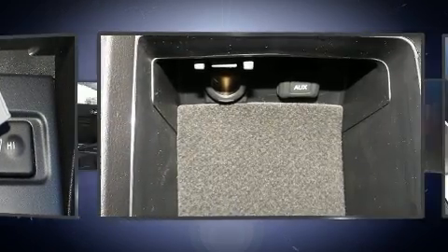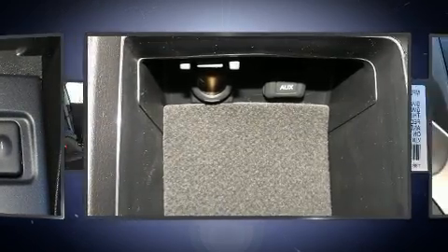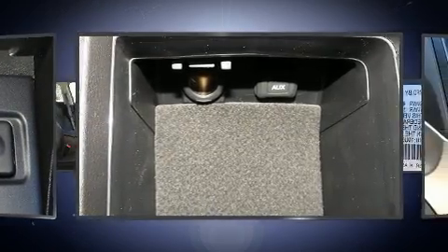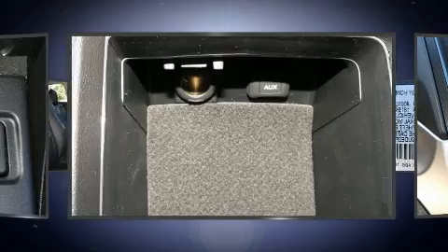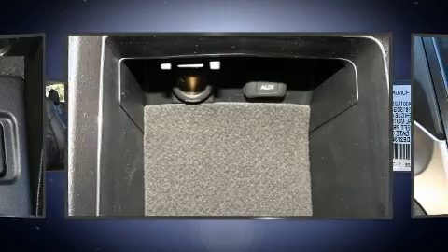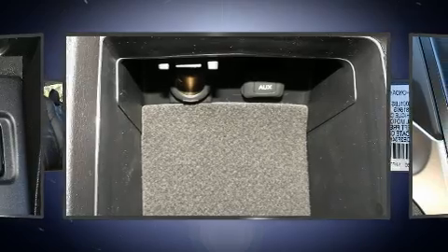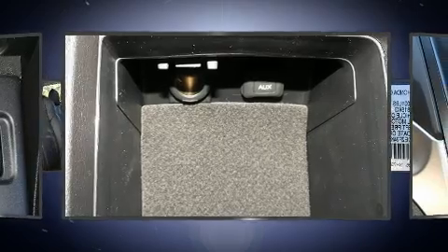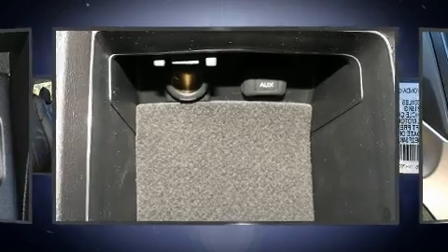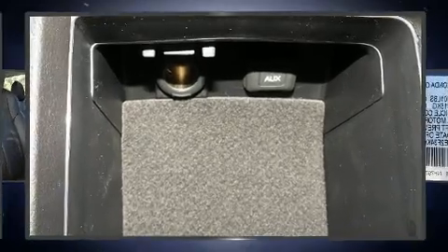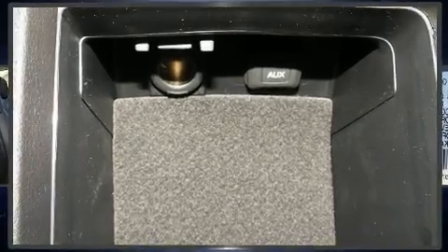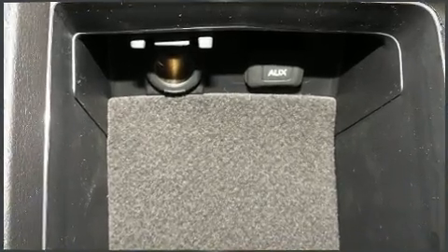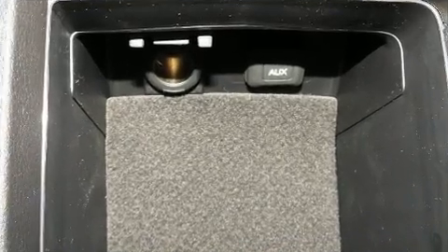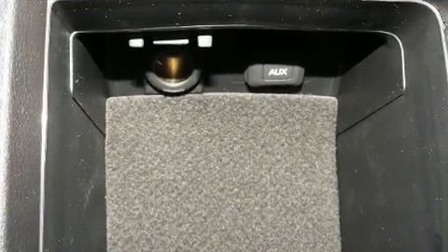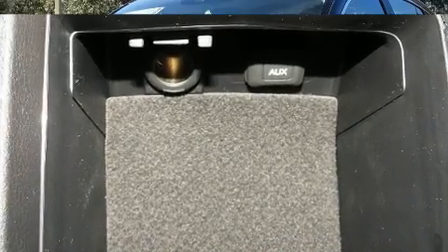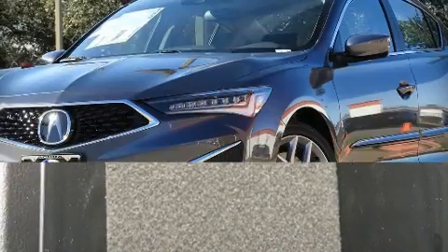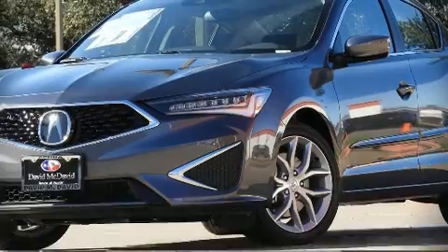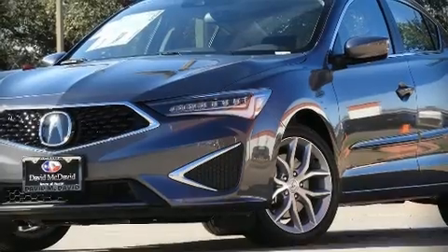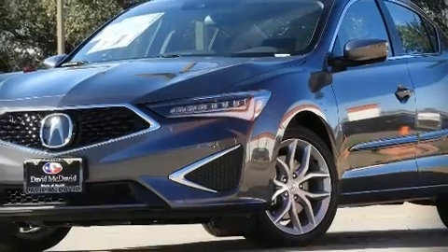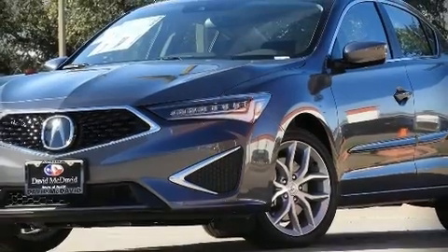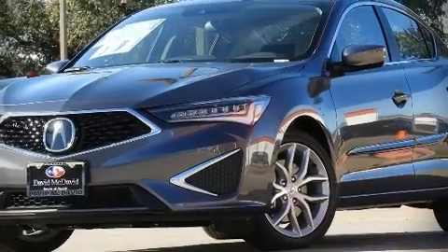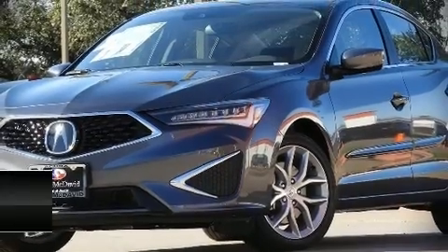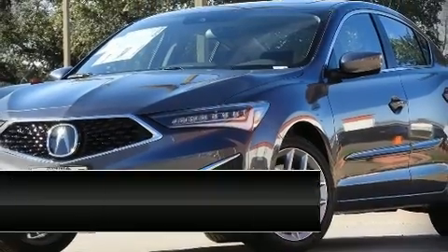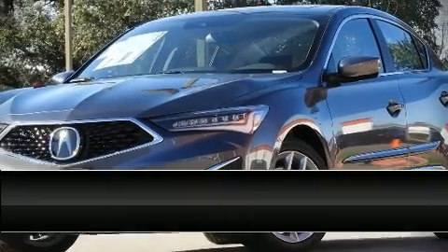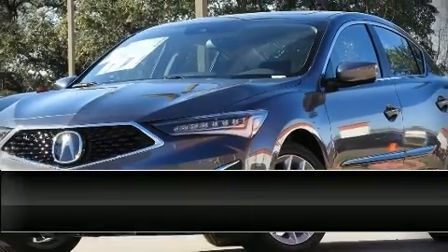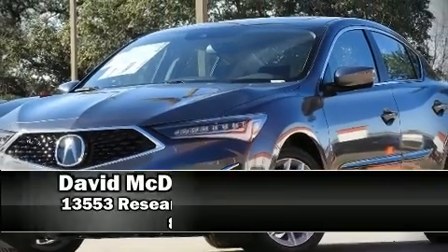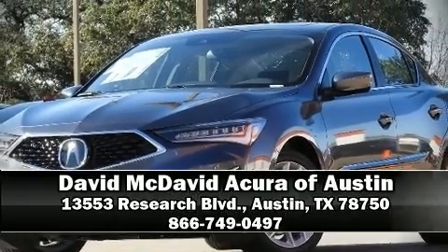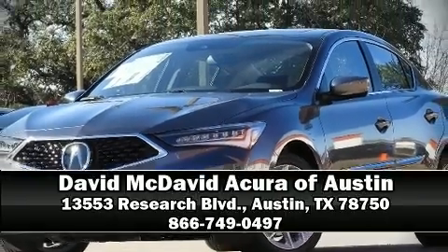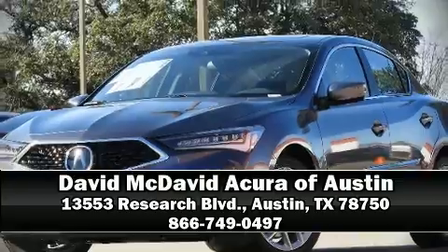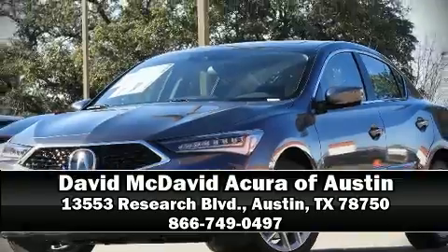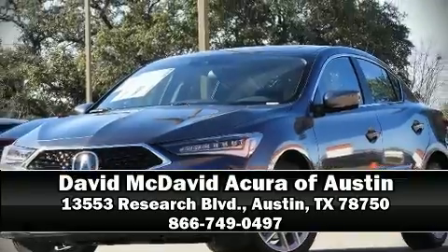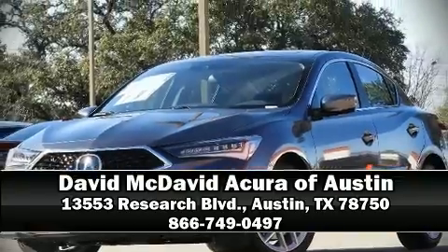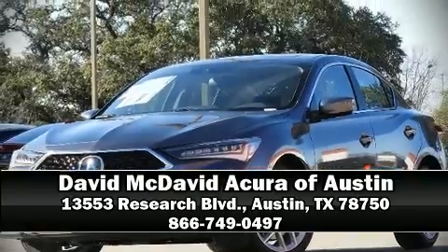Our knowledgeable sales staff is available to answer any questions that you might have. Stop in and take a test drive.